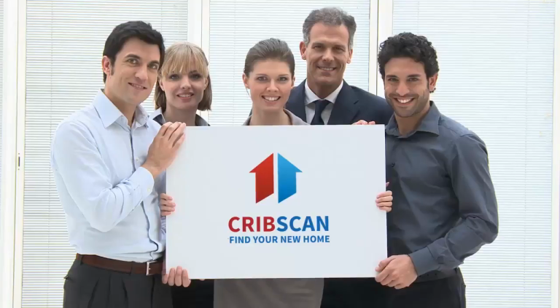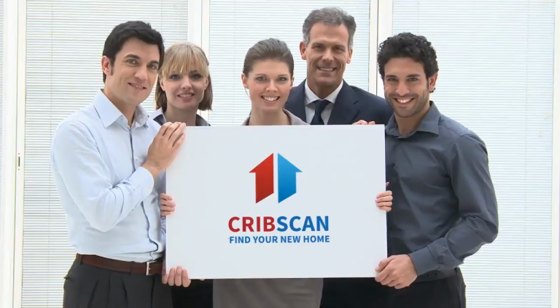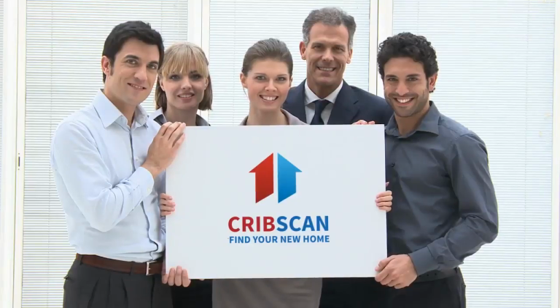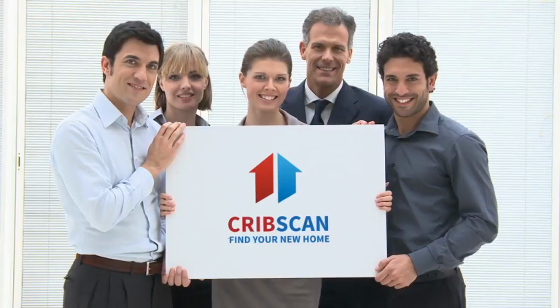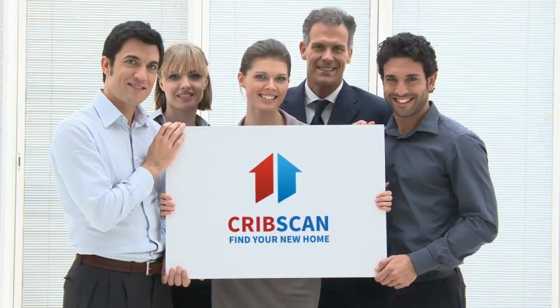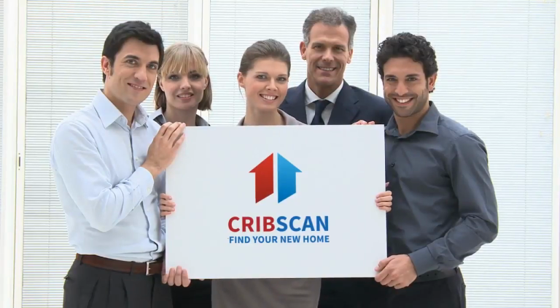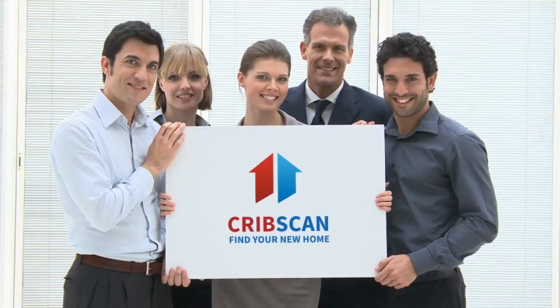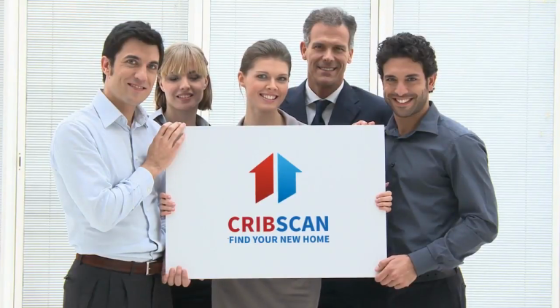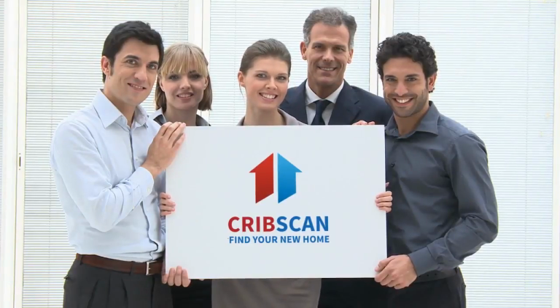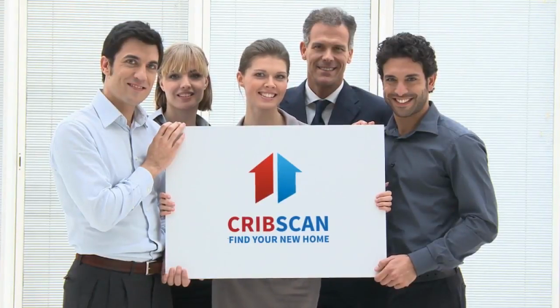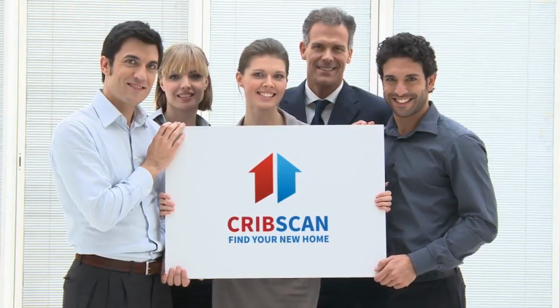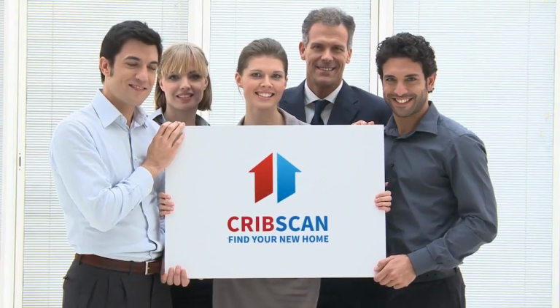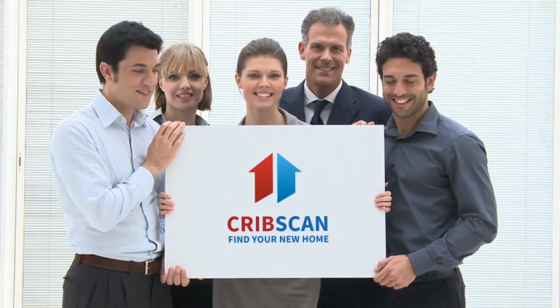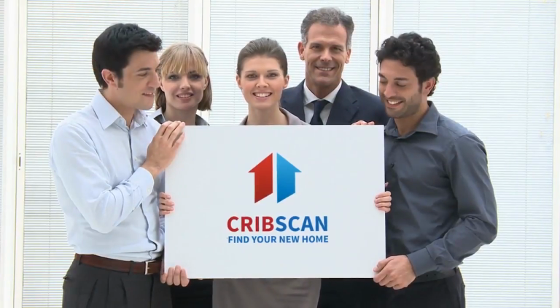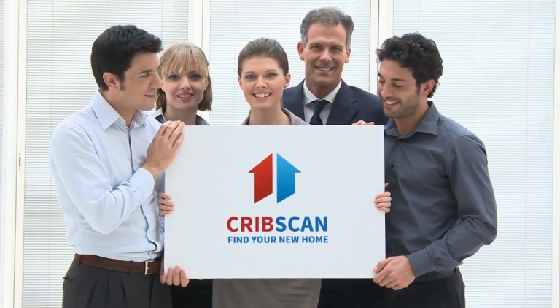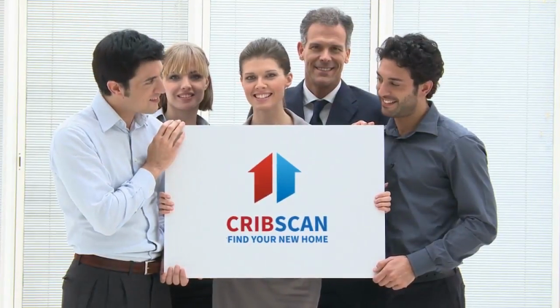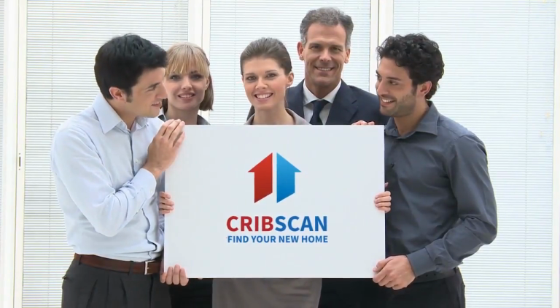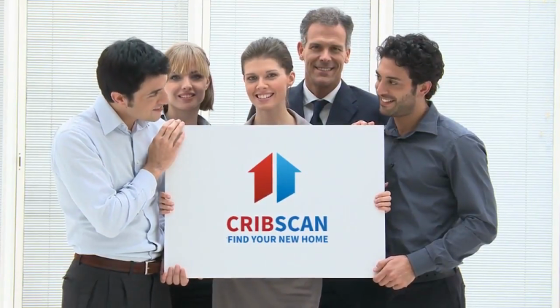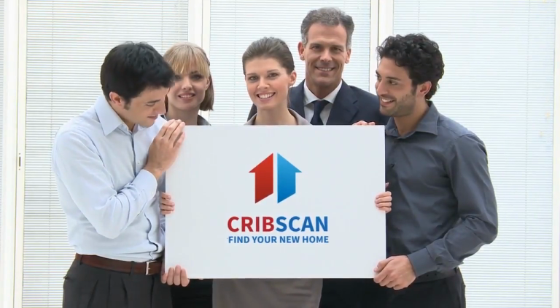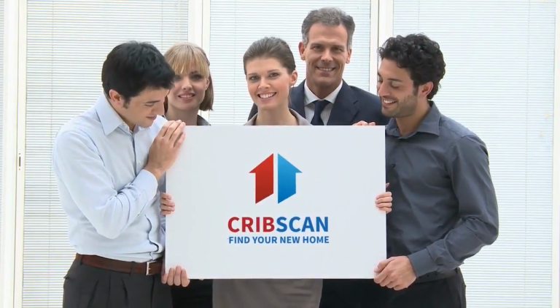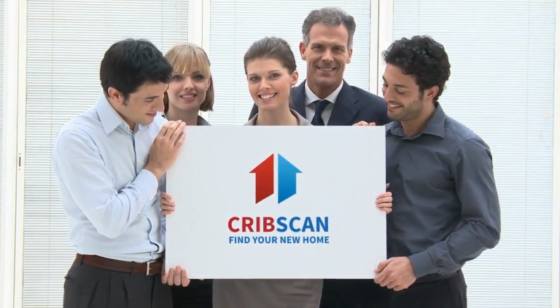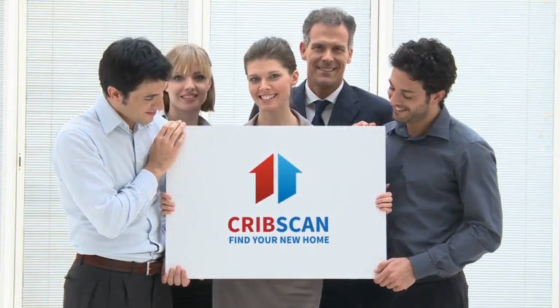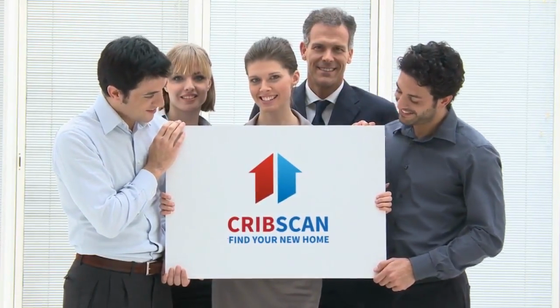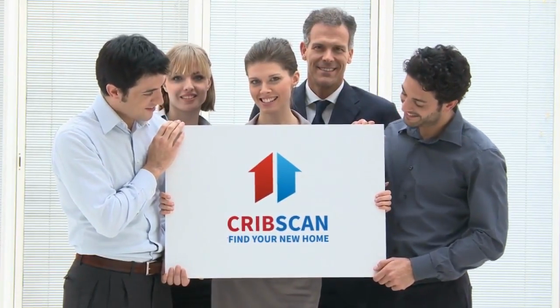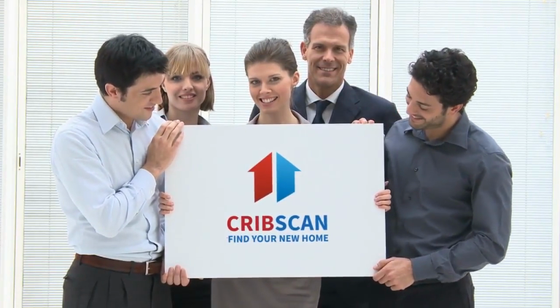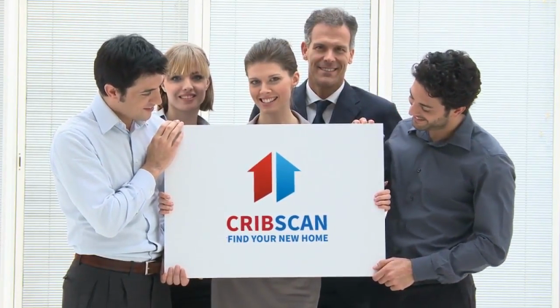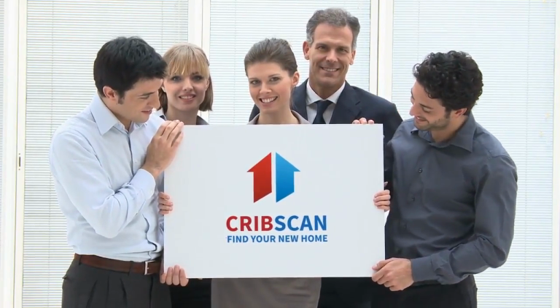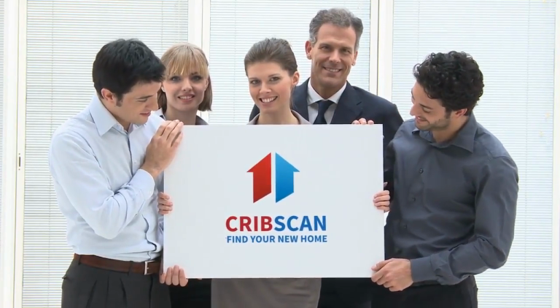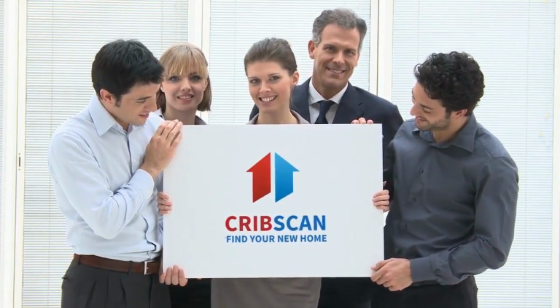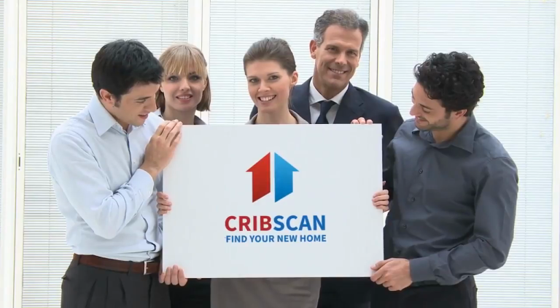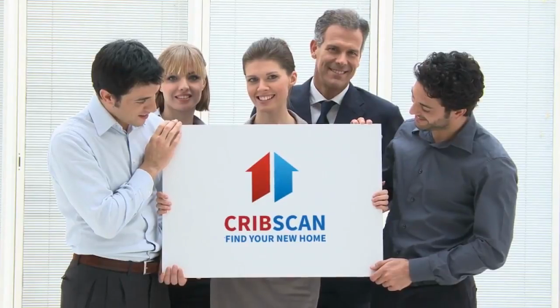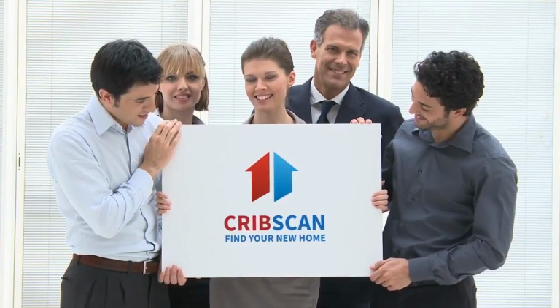Two-bedroom flat for sale. Empire Way, Wembley Park, HA9.